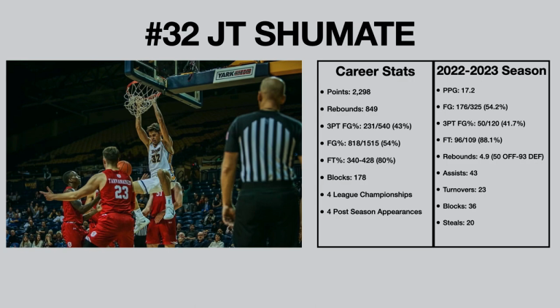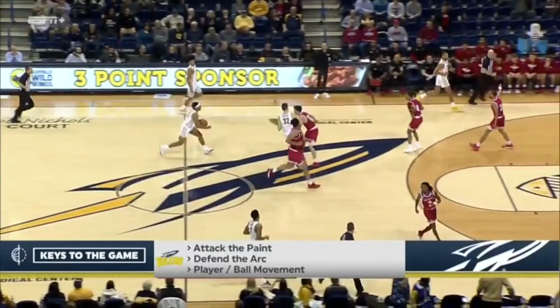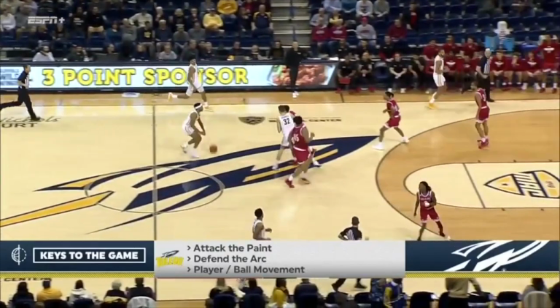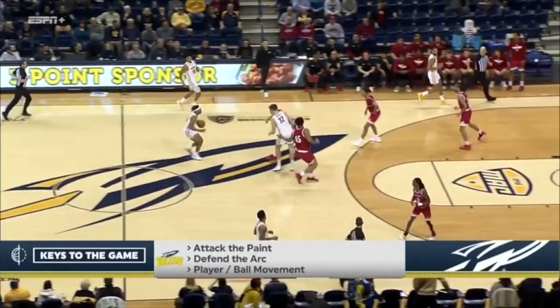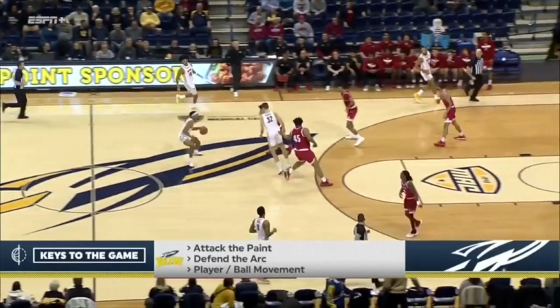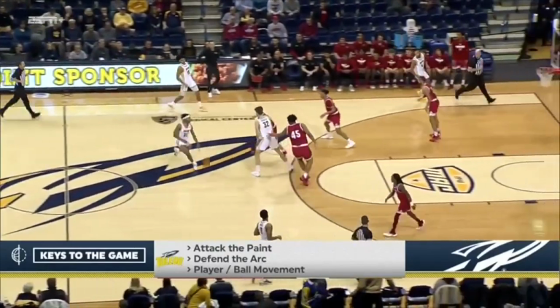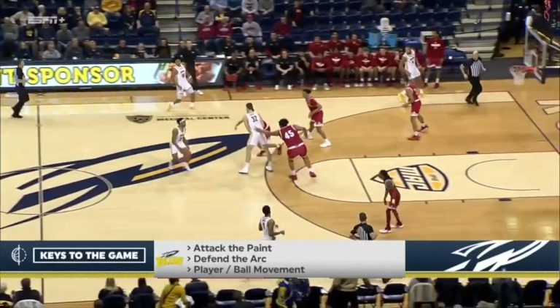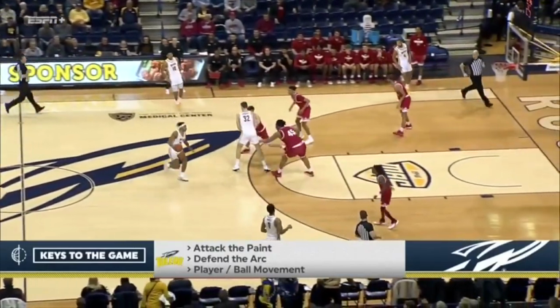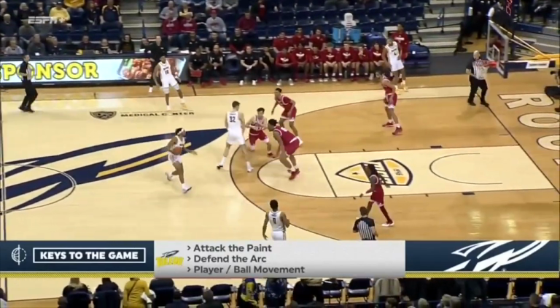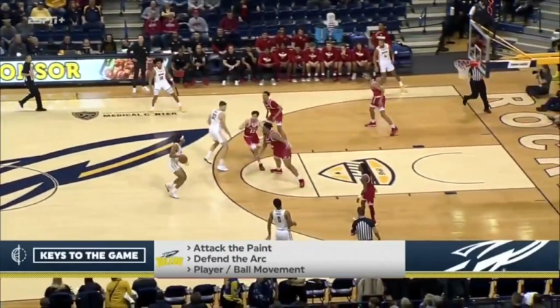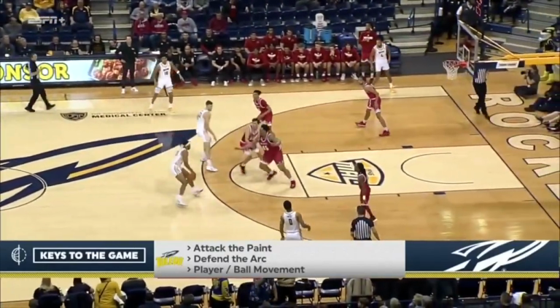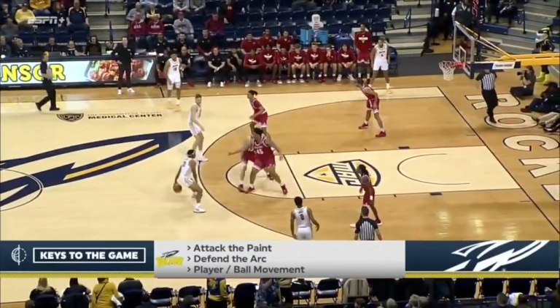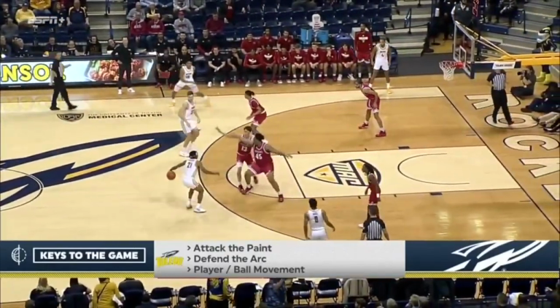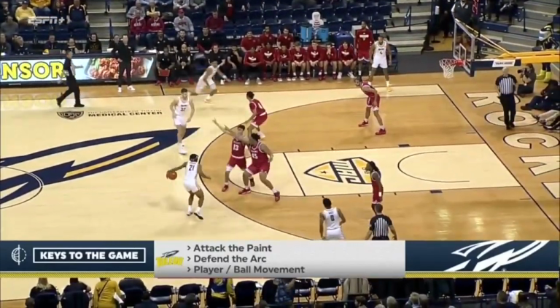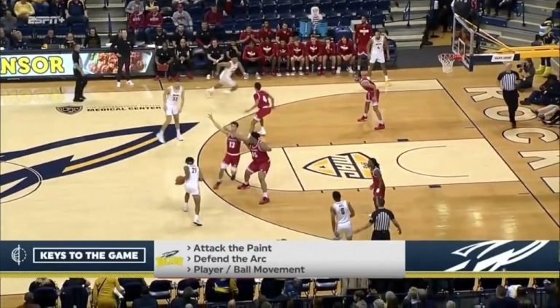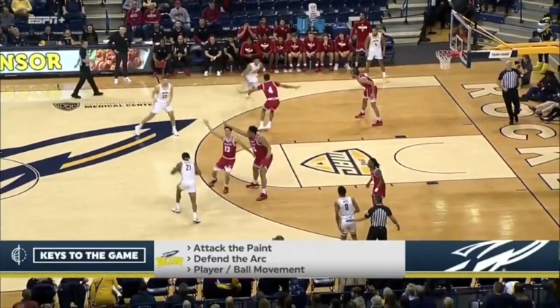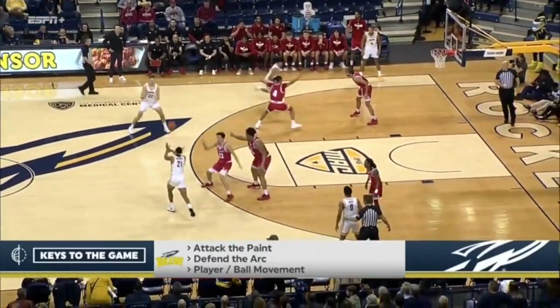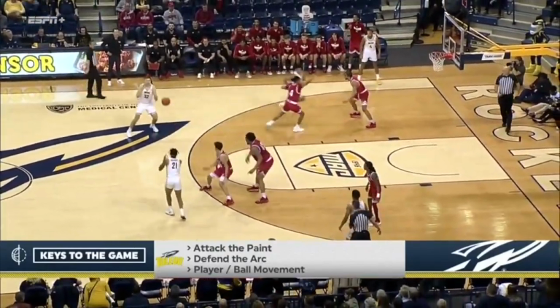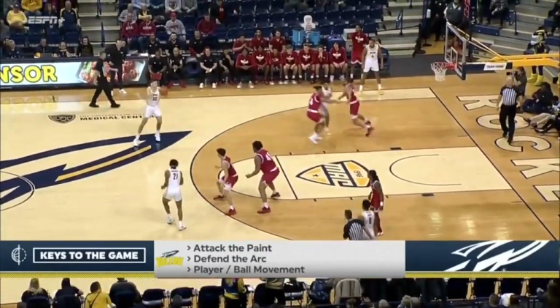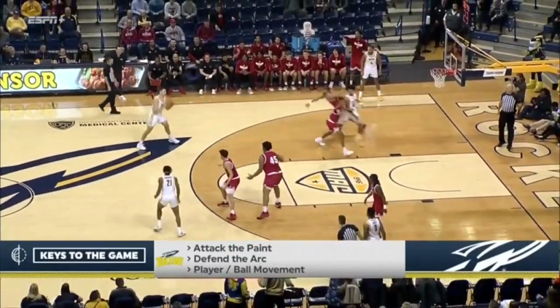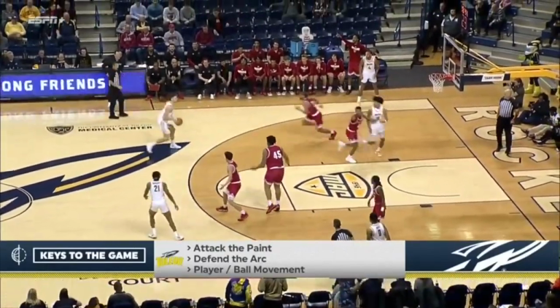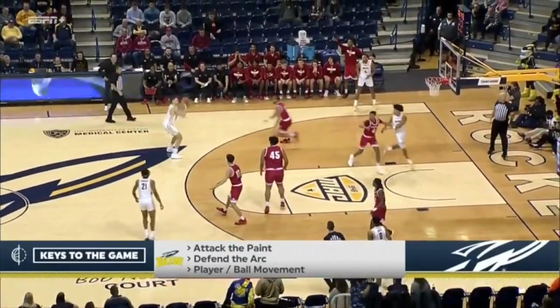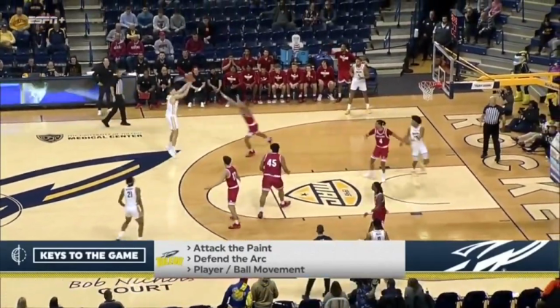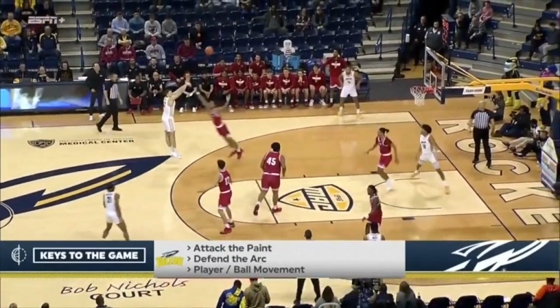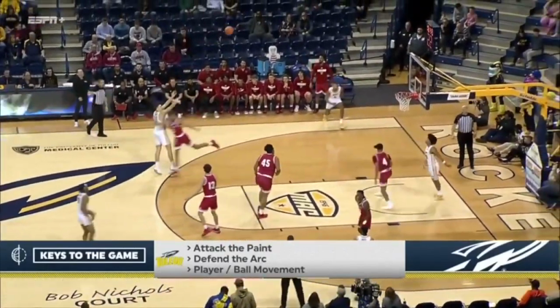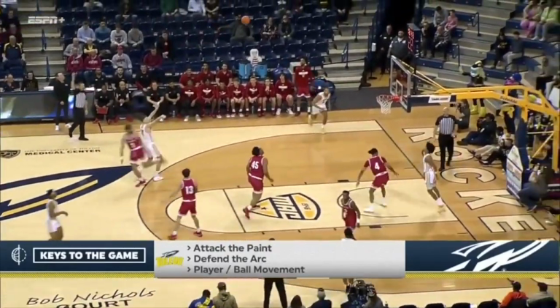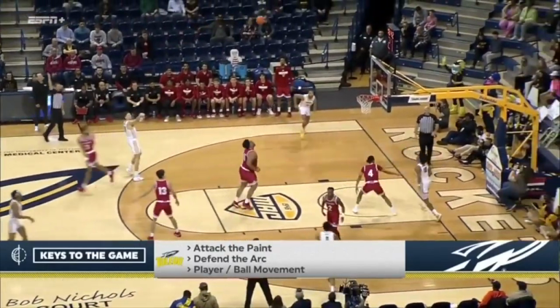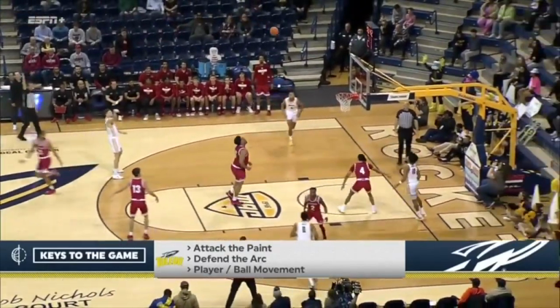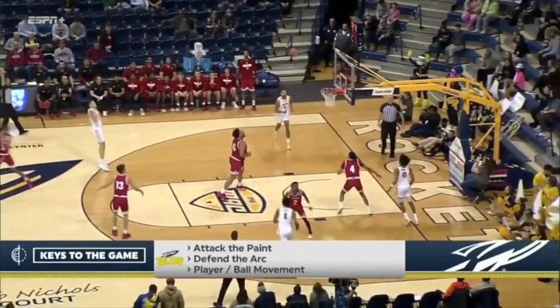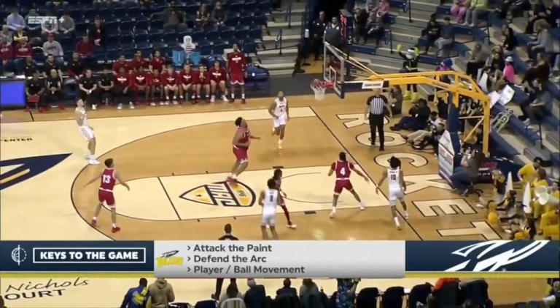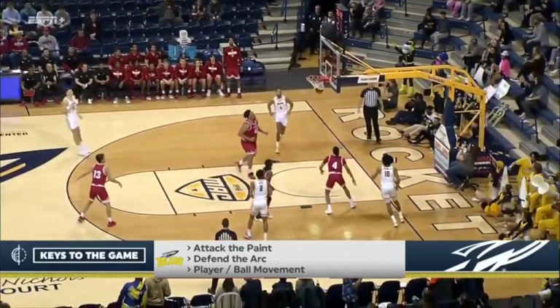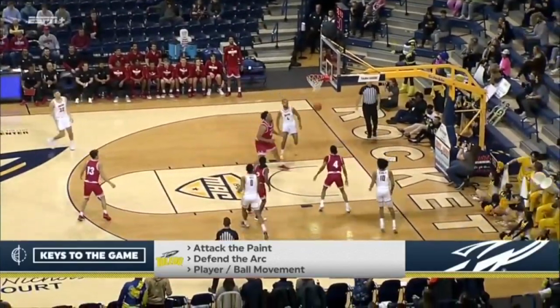Last three games. Take us through your keys, Rhett, starting with Toledo. Well, for Toledo, attack the paint. They had 44 paint points.